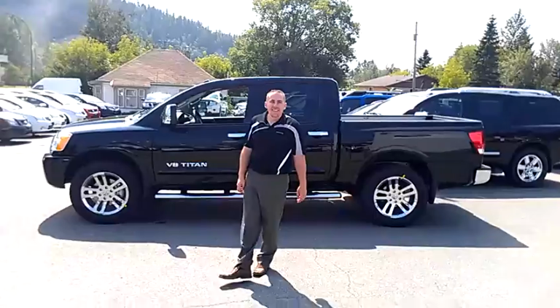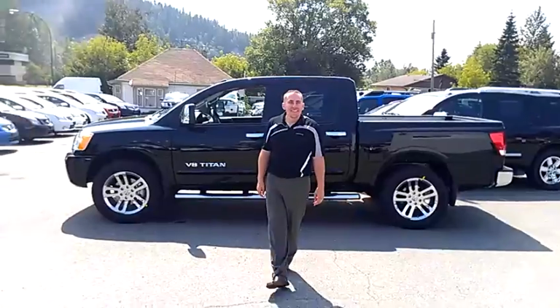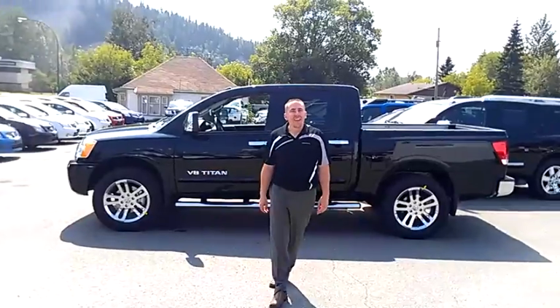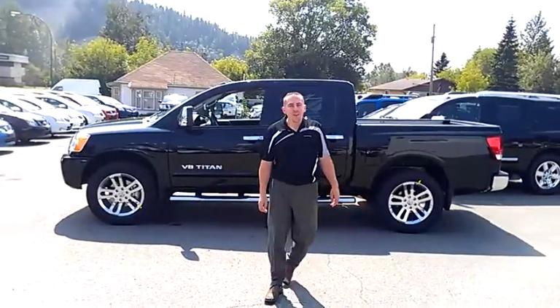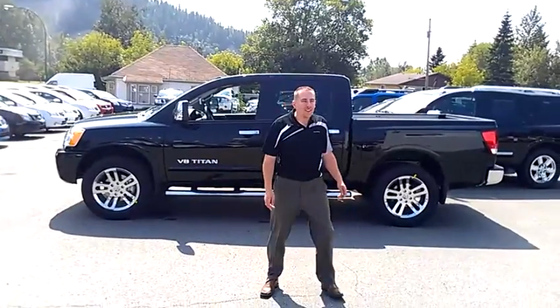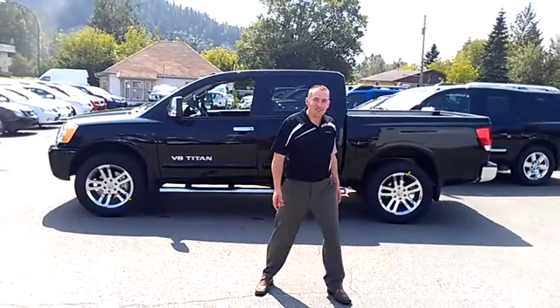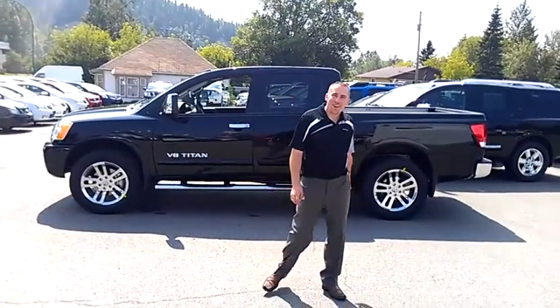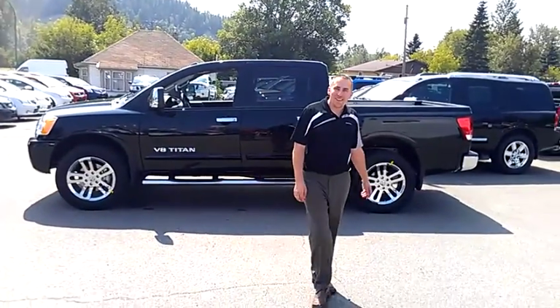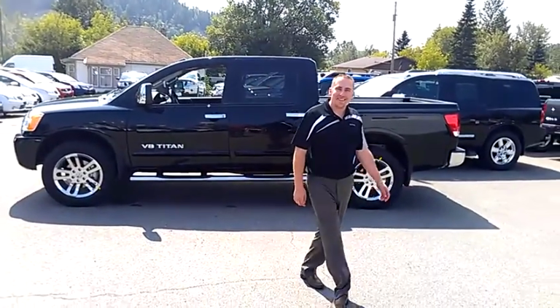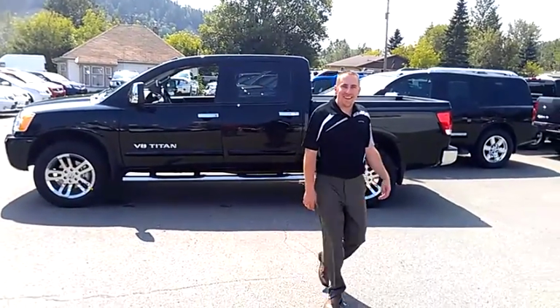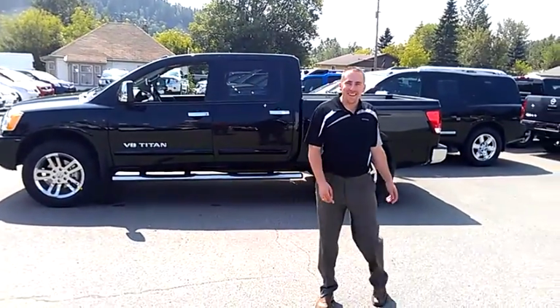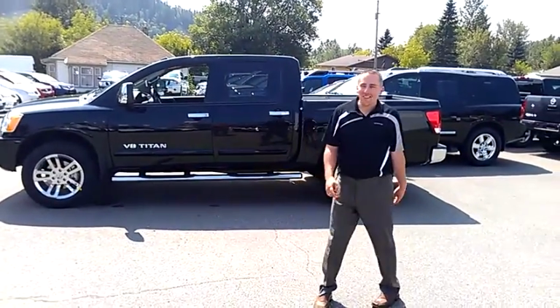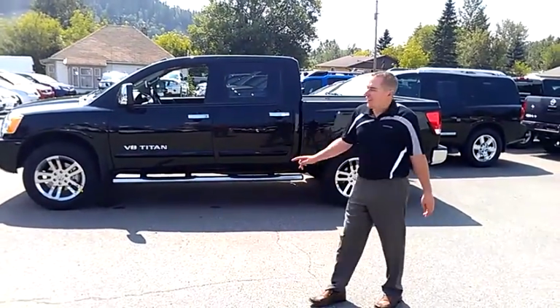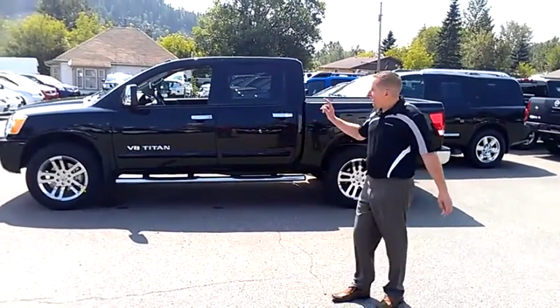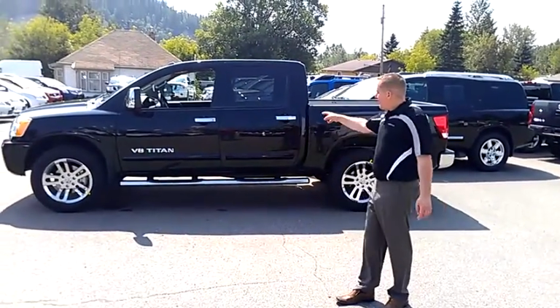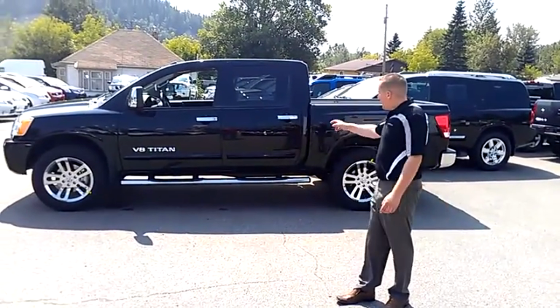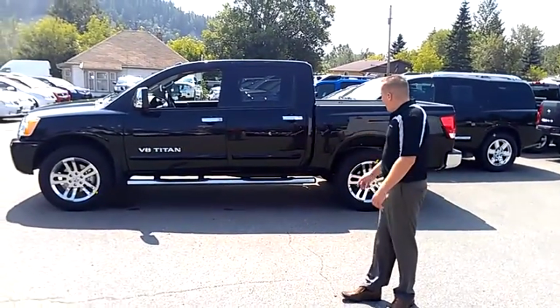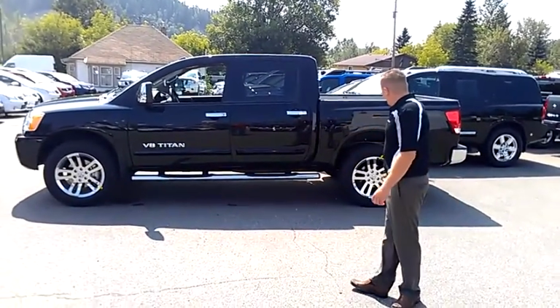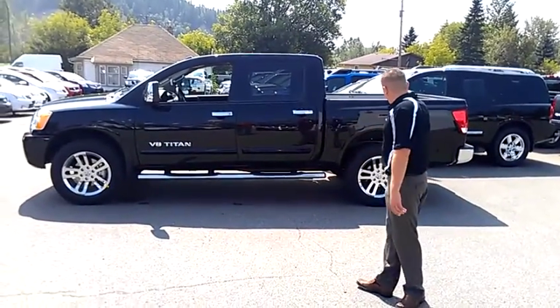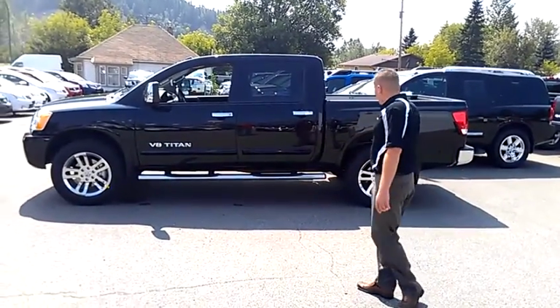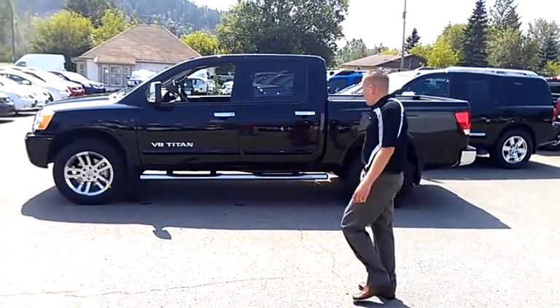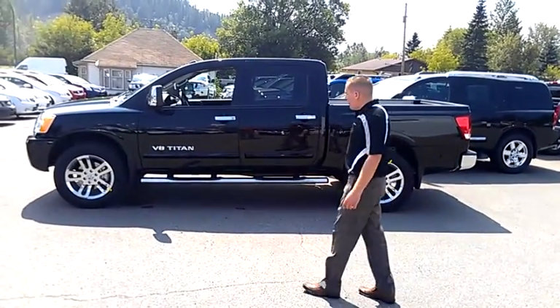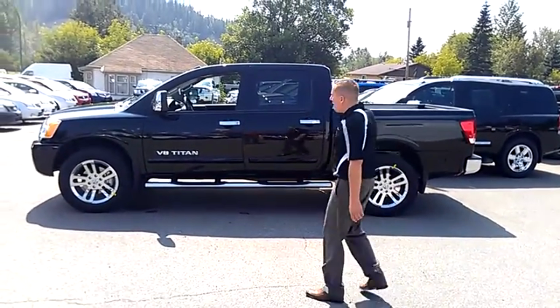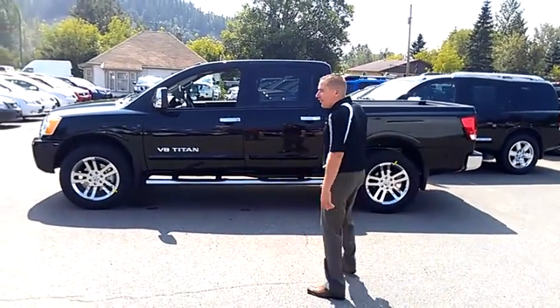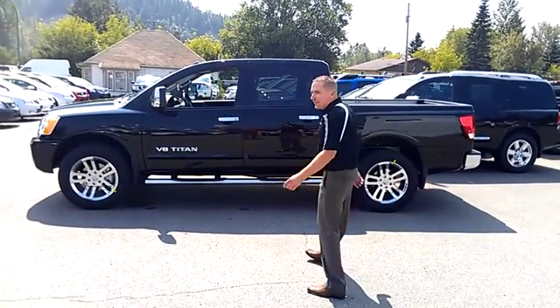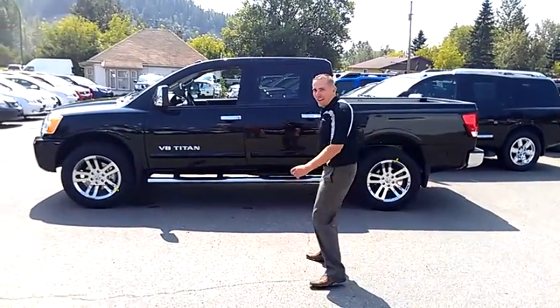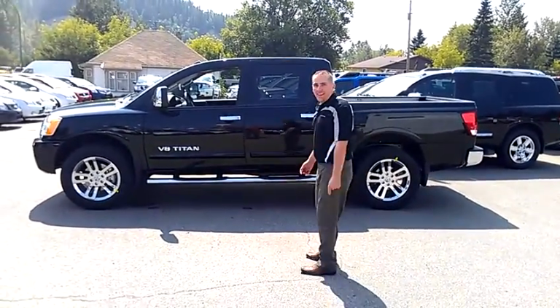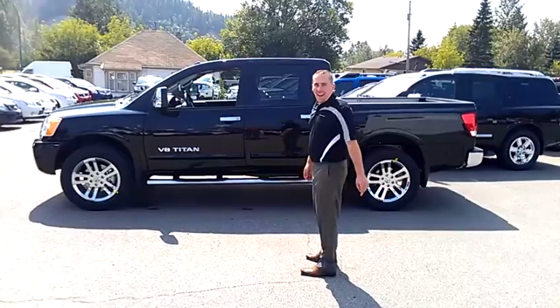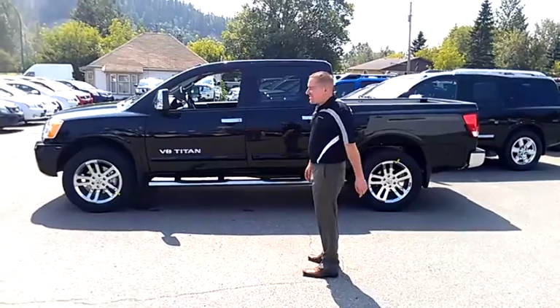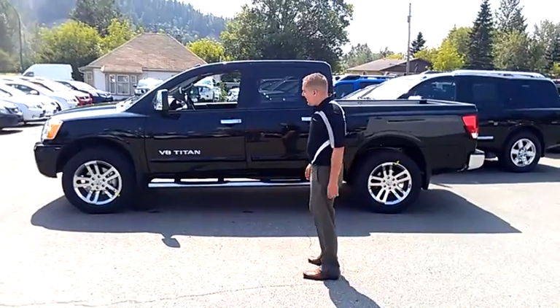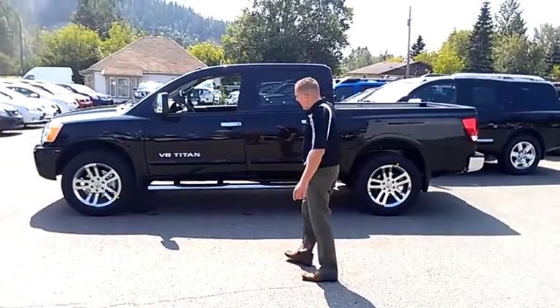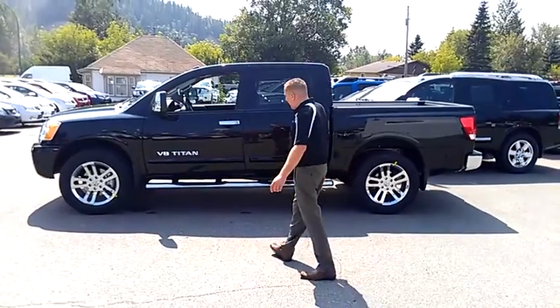Hey Will, it's Jared and Nisa, and here is your brand new 2012 Lightning SL.